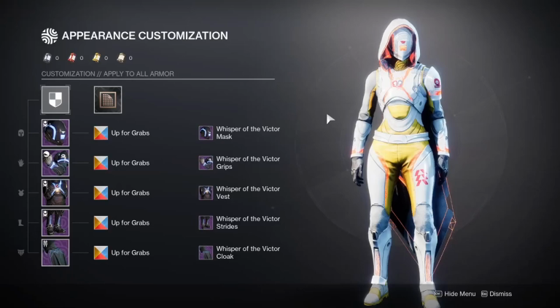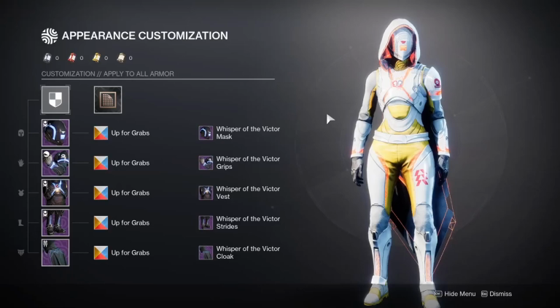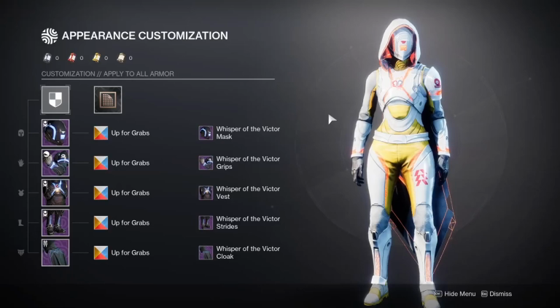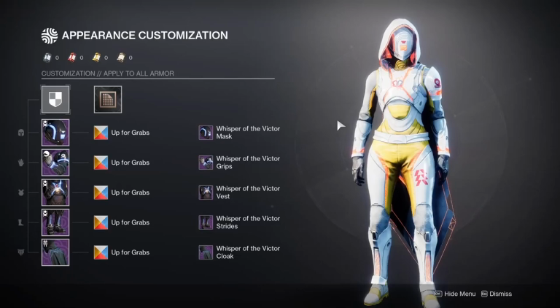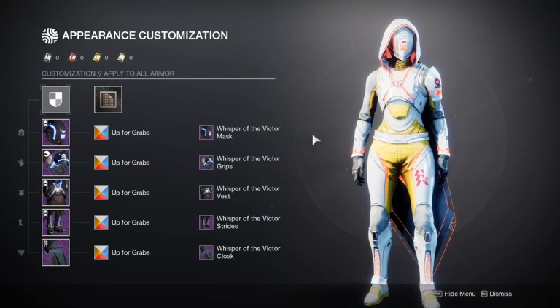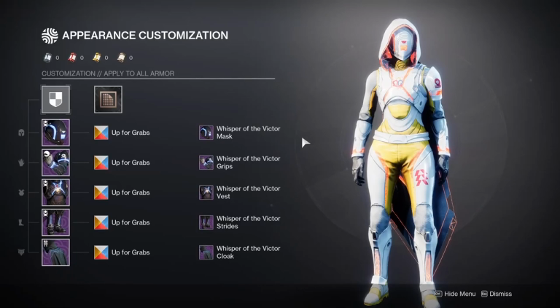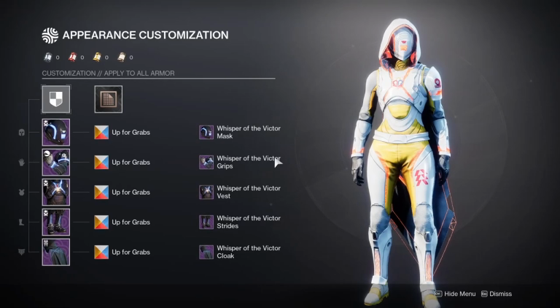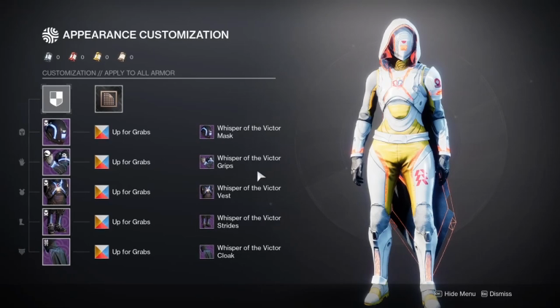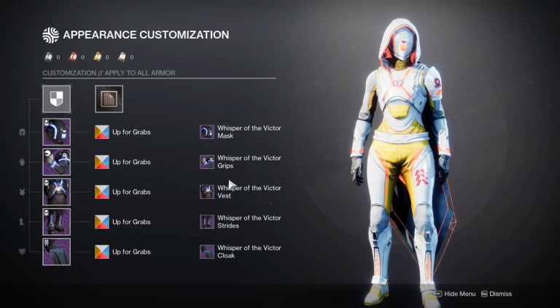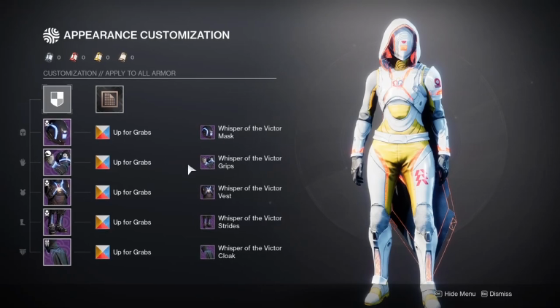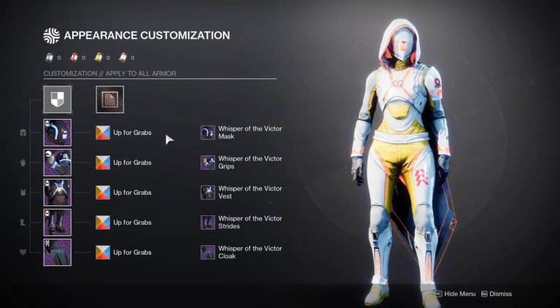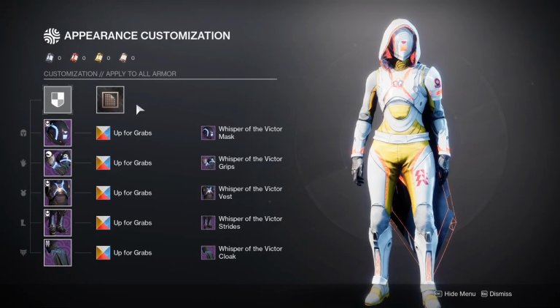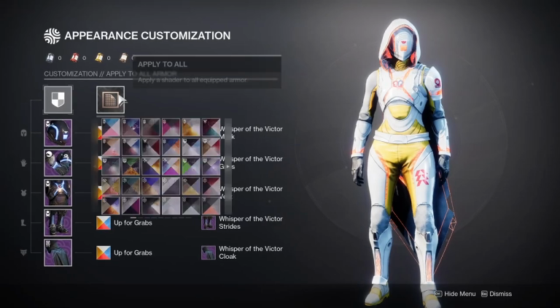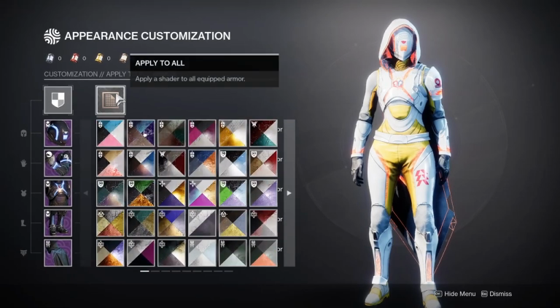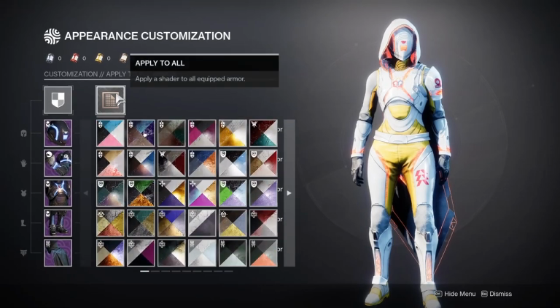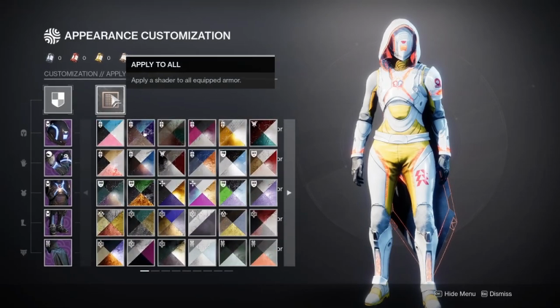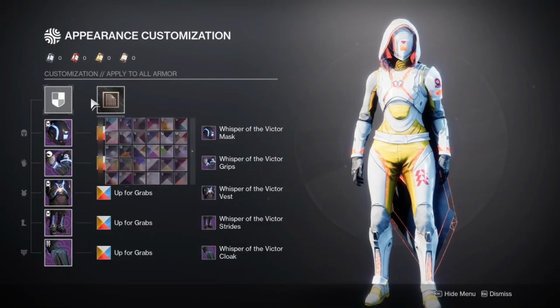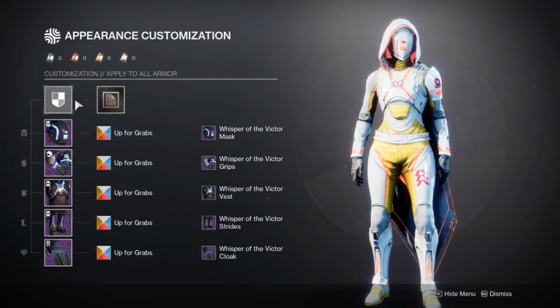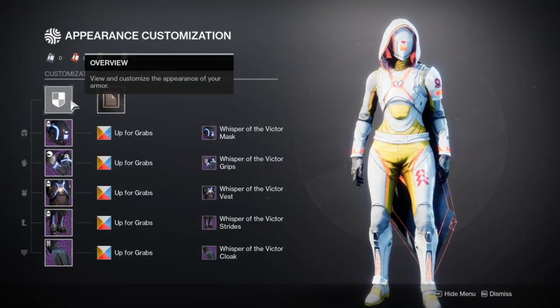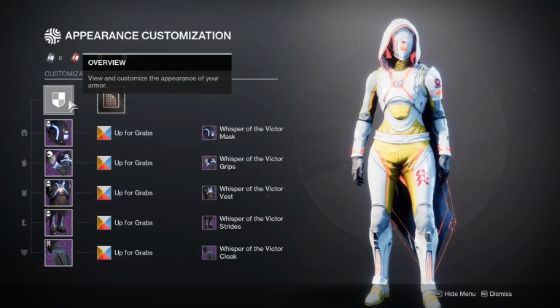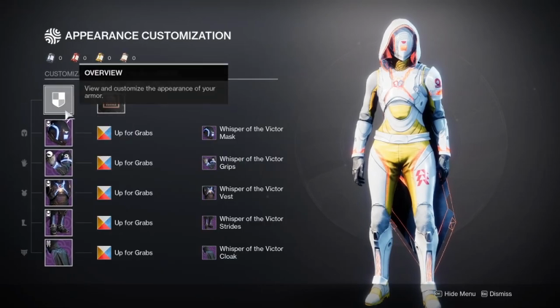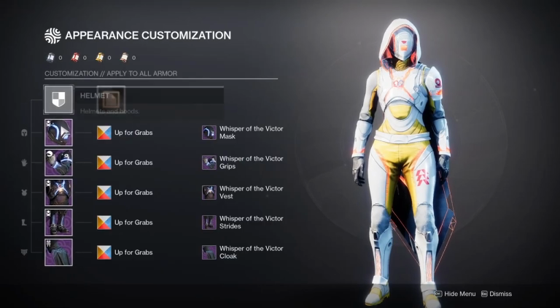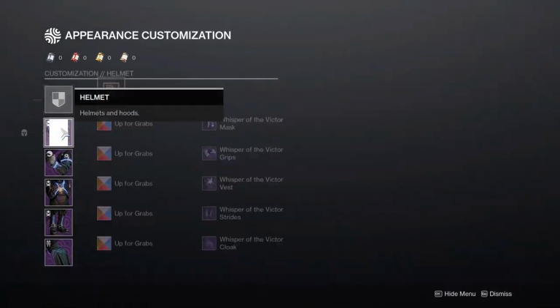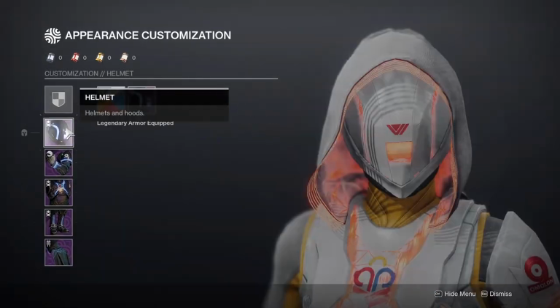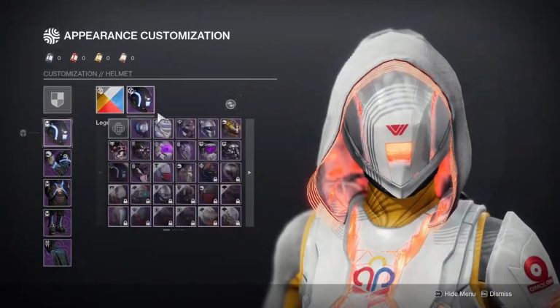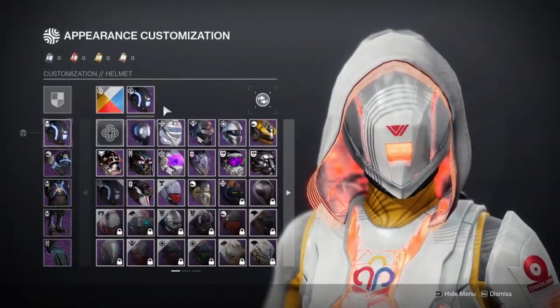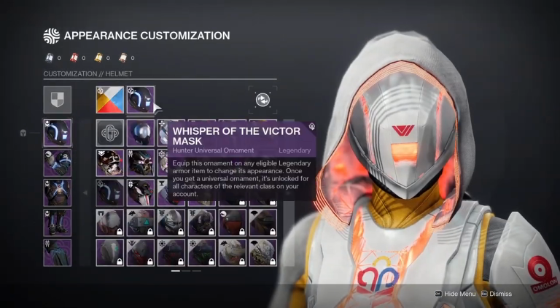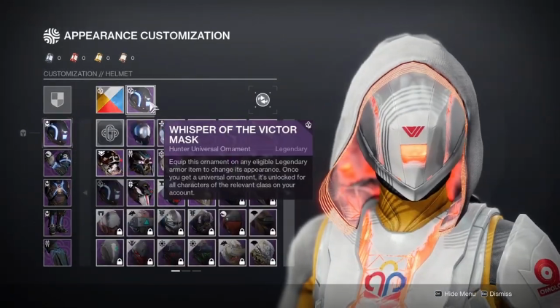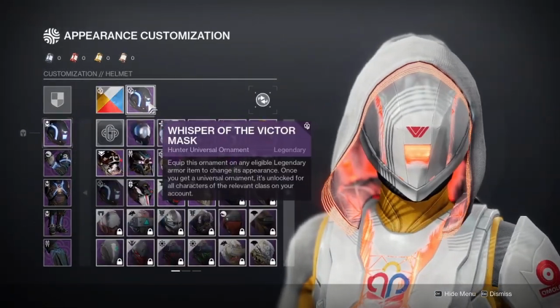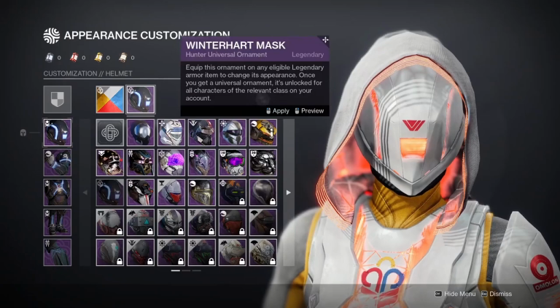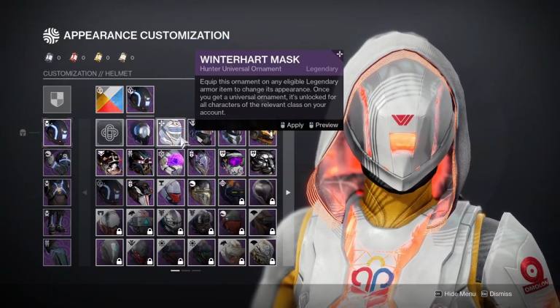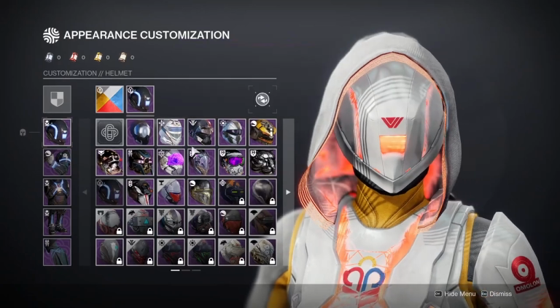Hi everyone, today I am going to talk about an interesting detail that I noticed when I was changing helmets on my hunter.